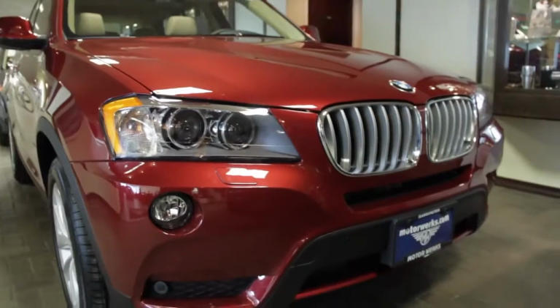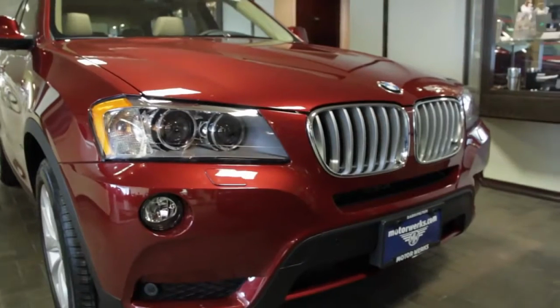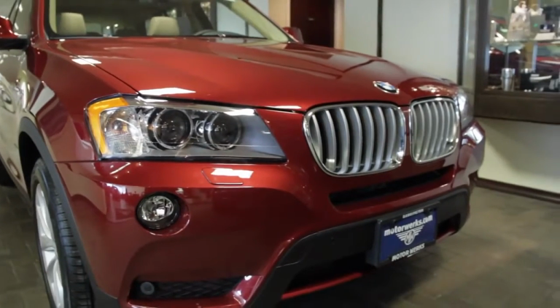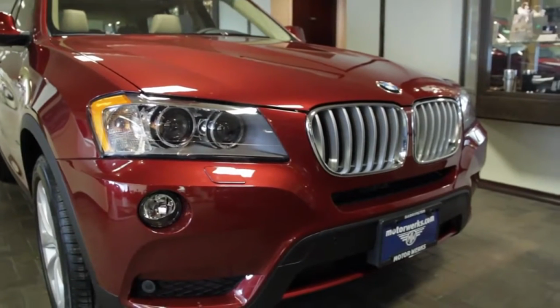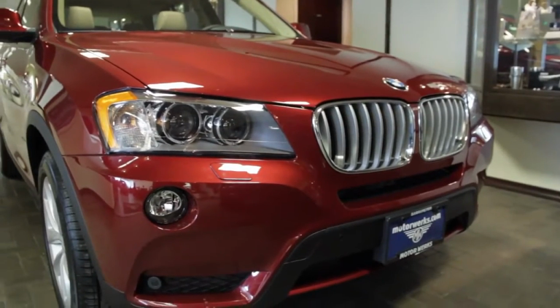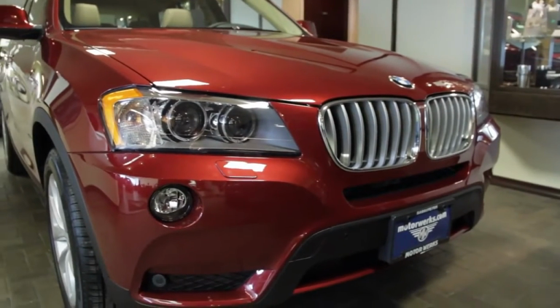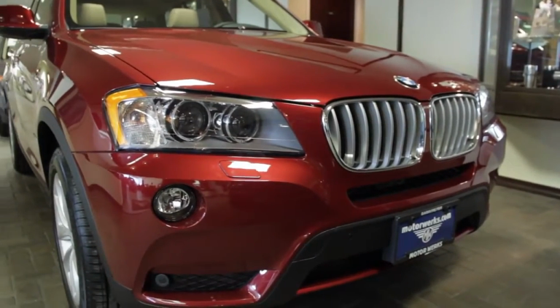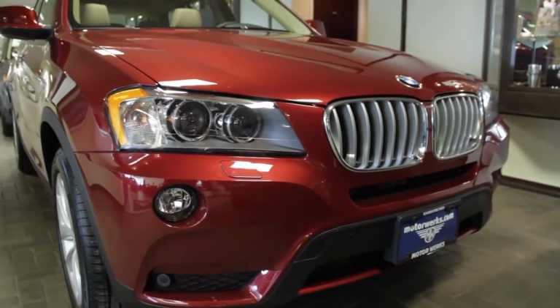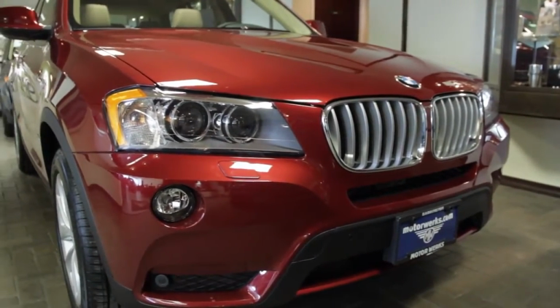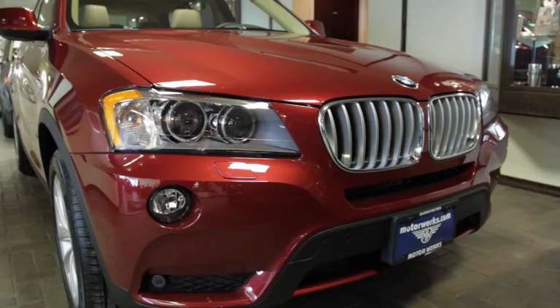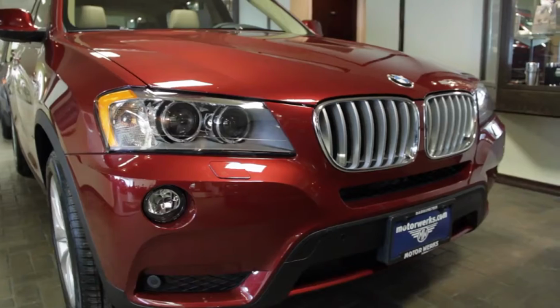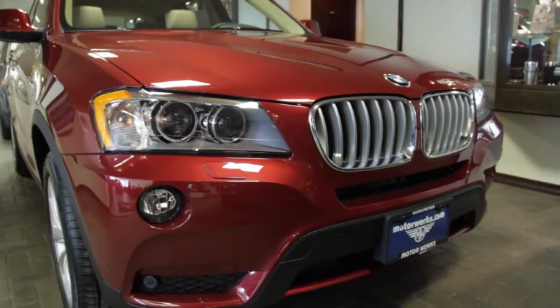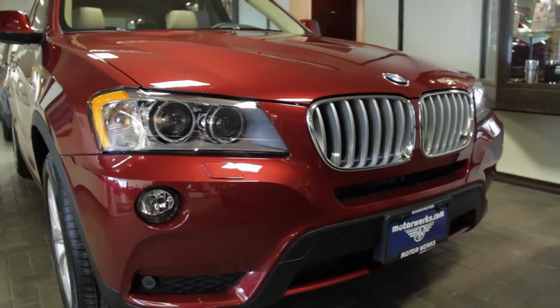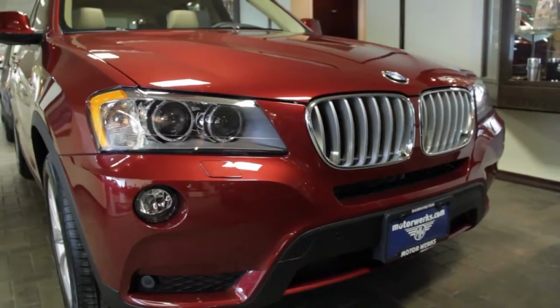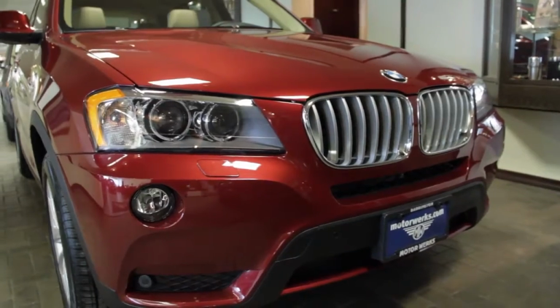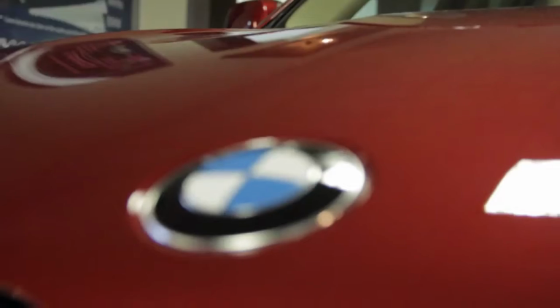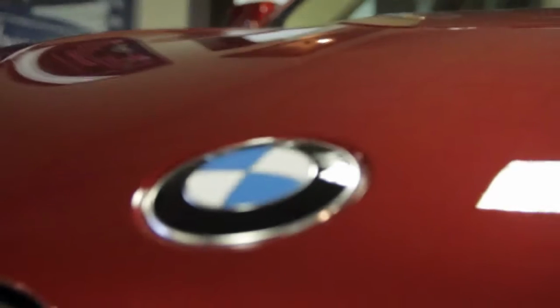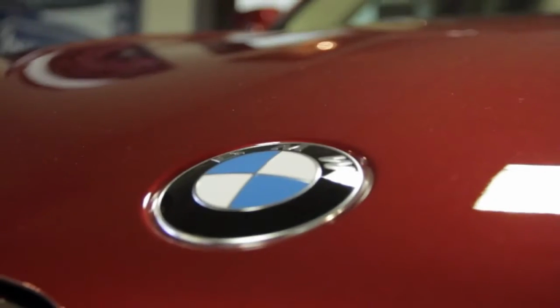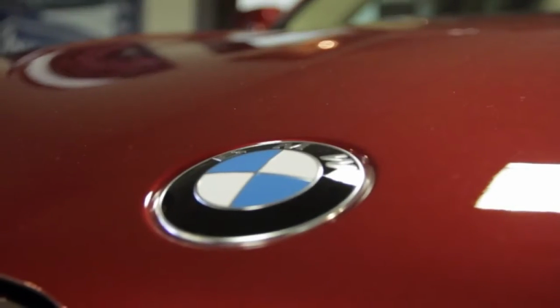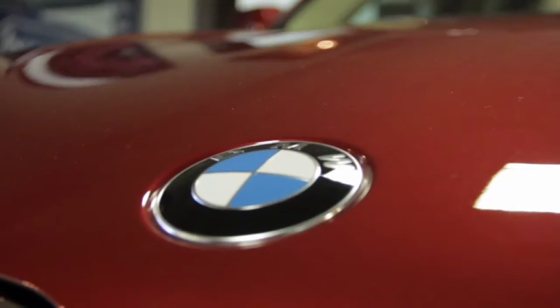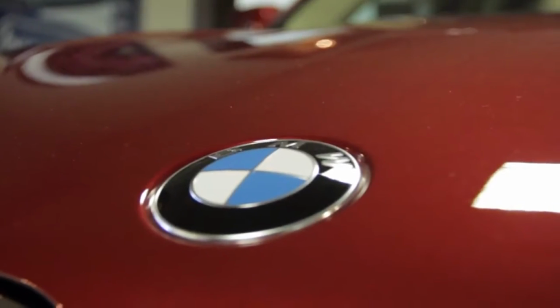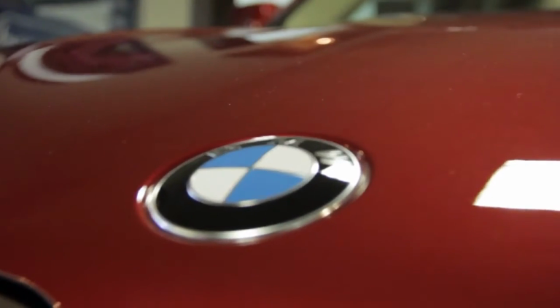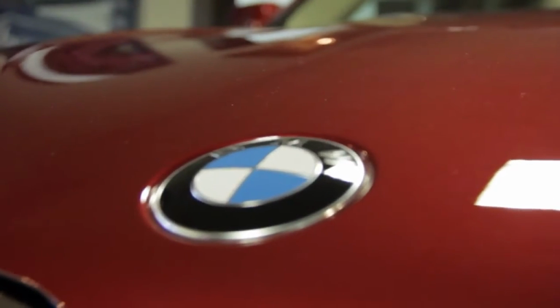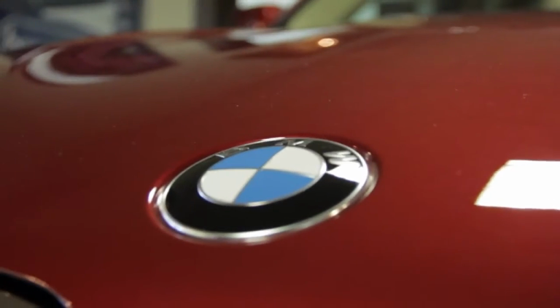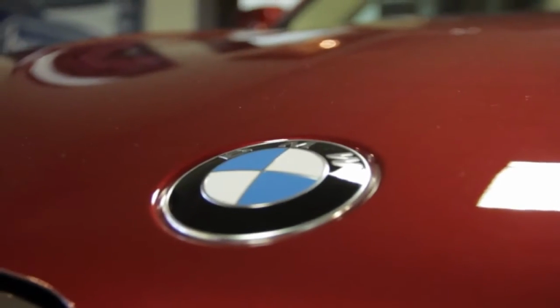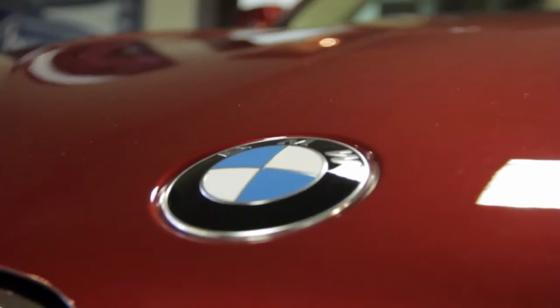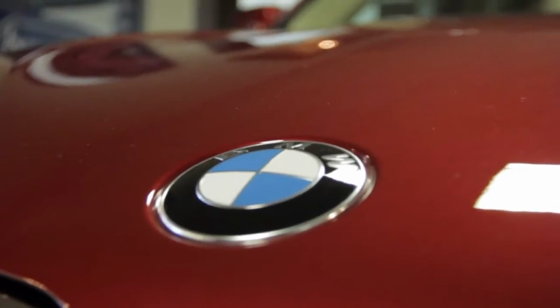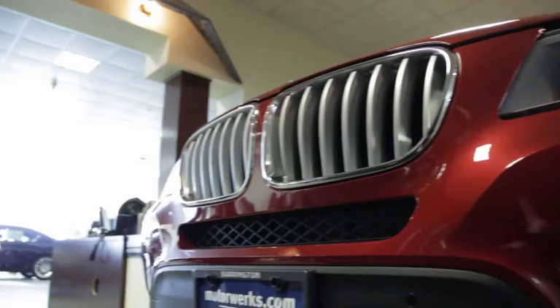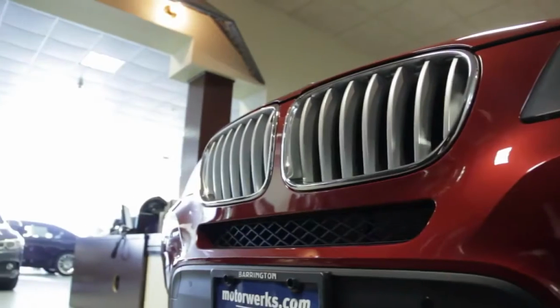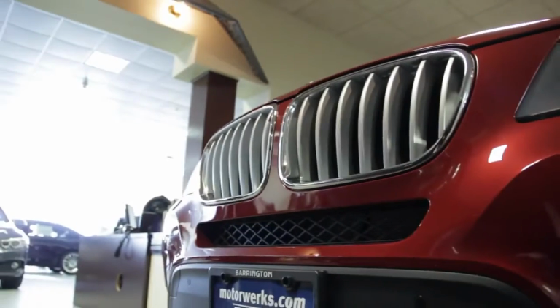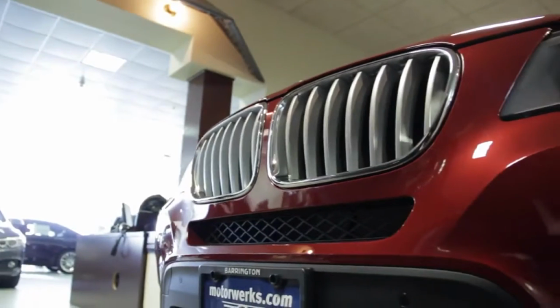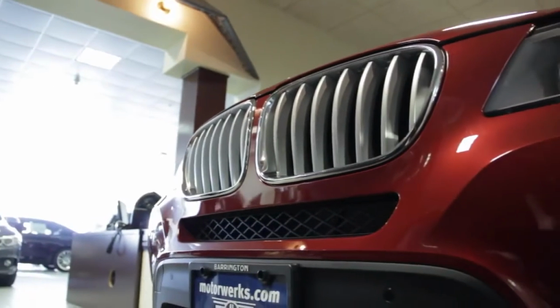The X3 is made in South Carolina. As a matter of fact, BMW is America's largest exporter of vehicles.